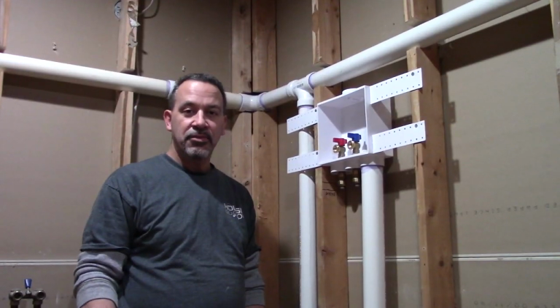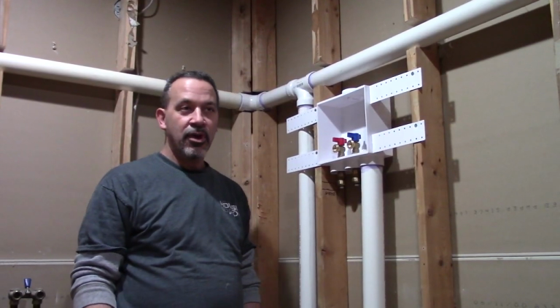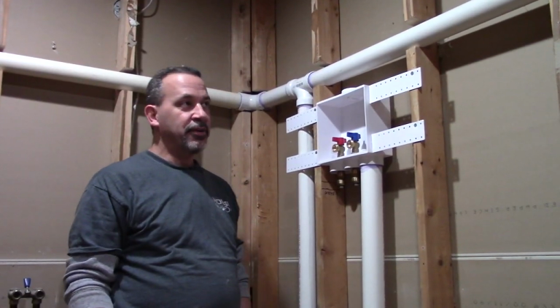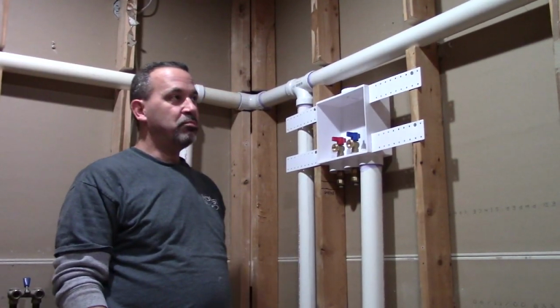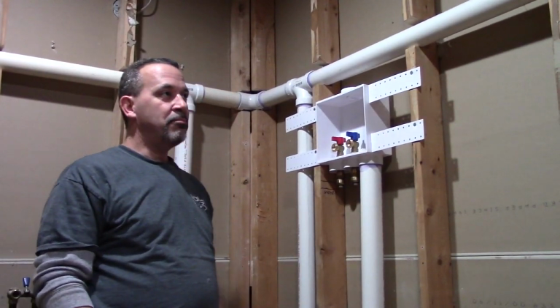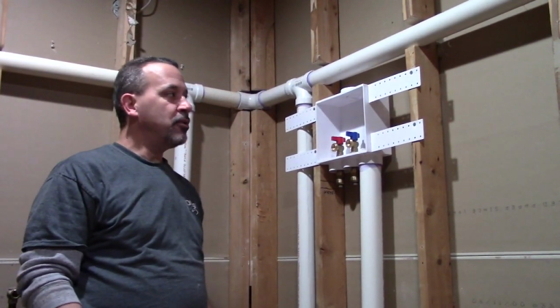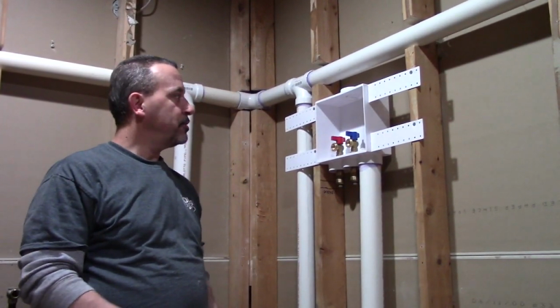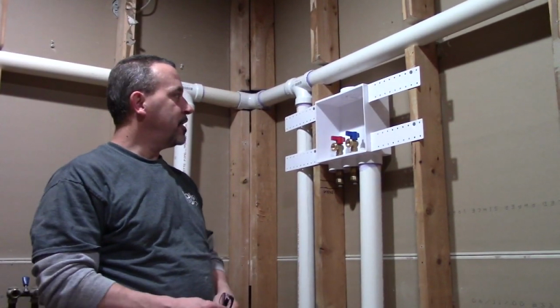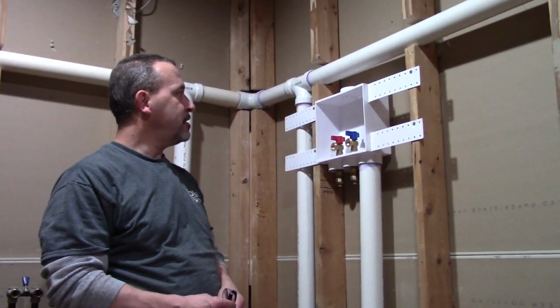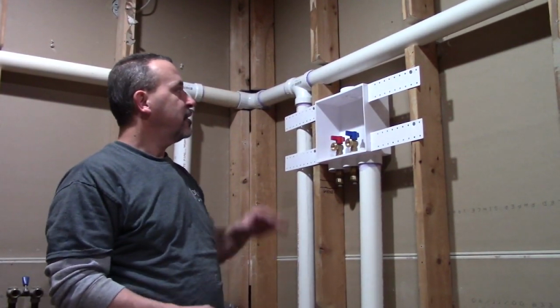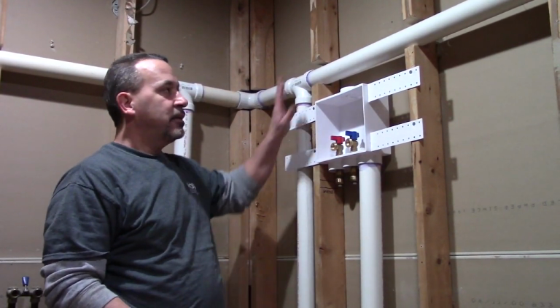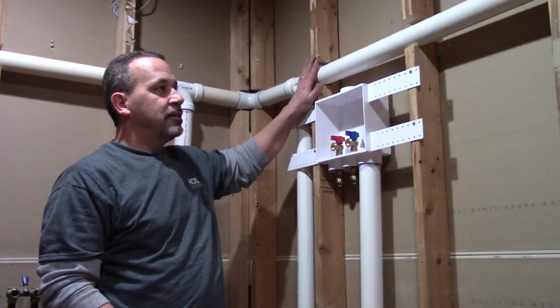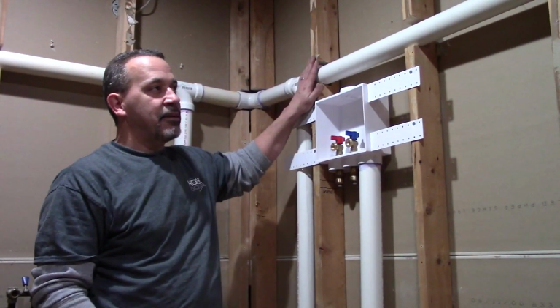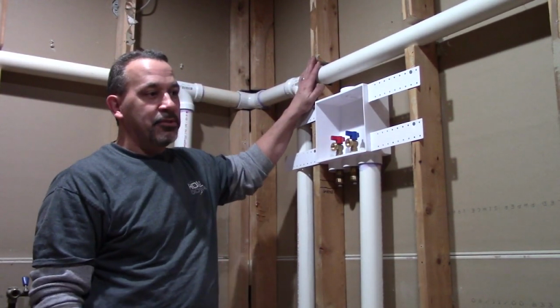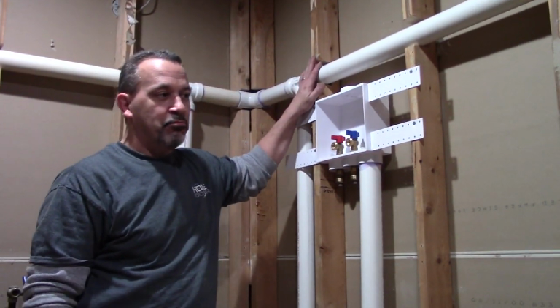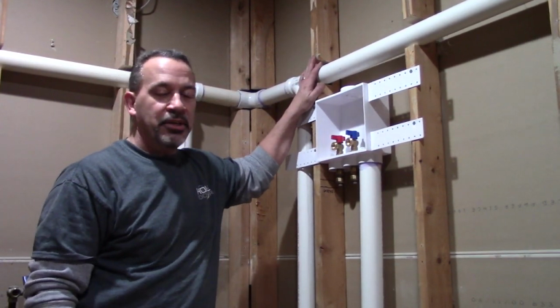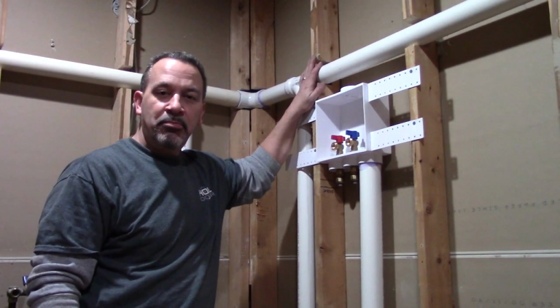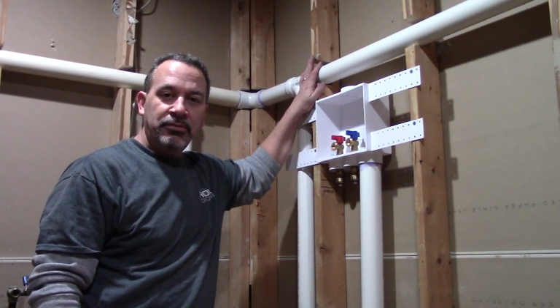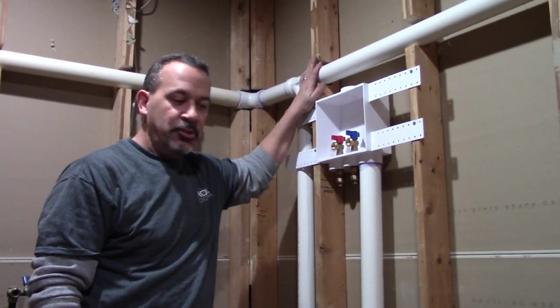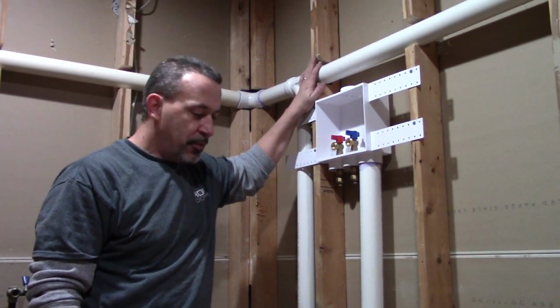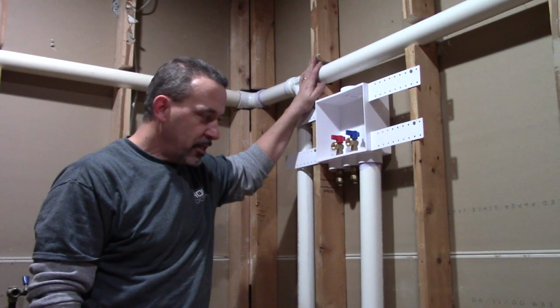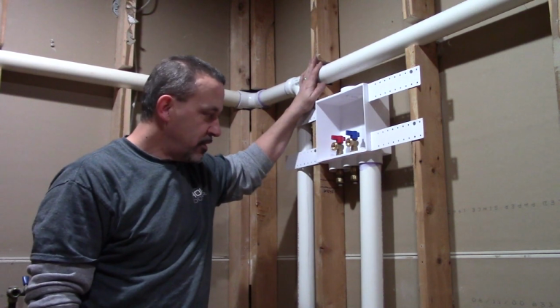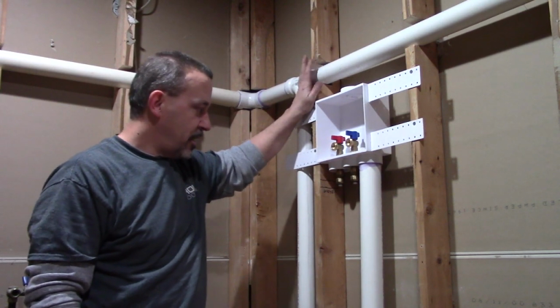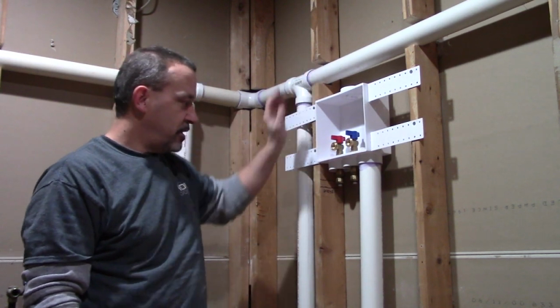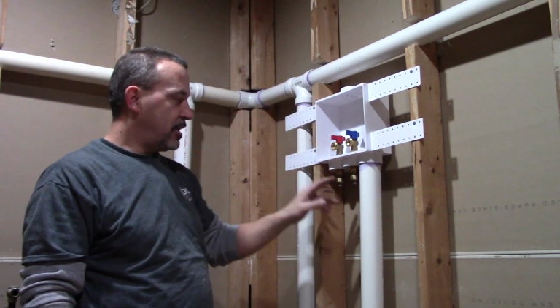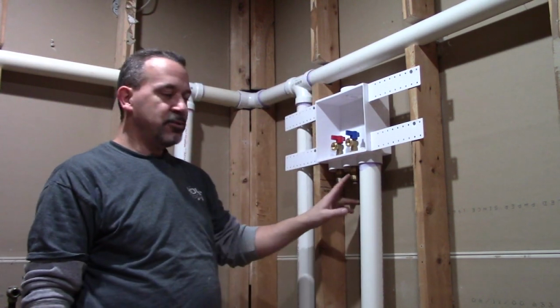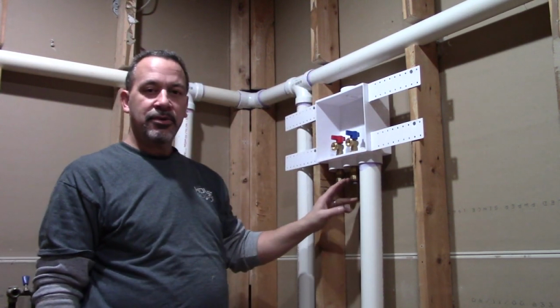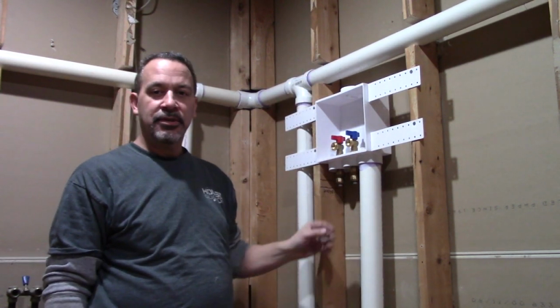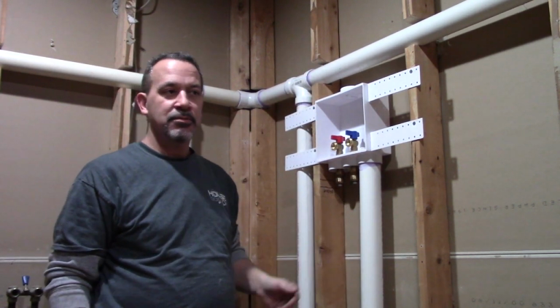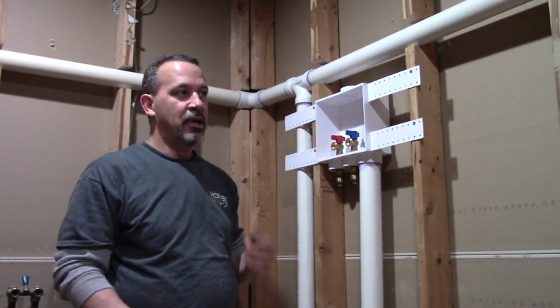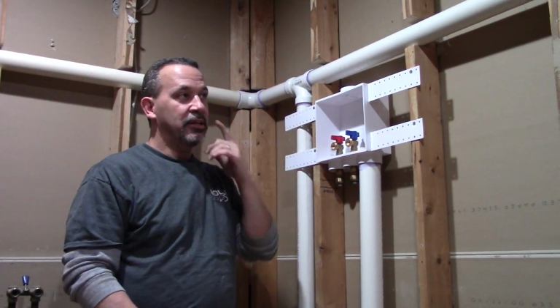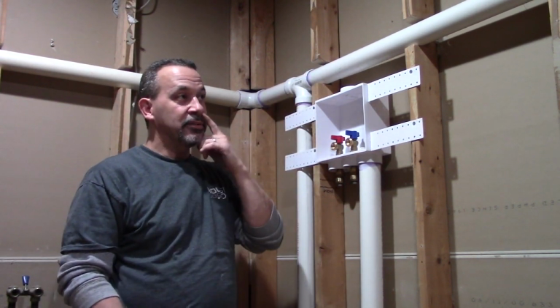I have the rough-in plumbing all done. I just have to button up a few things and then I'll start on the supply lines.